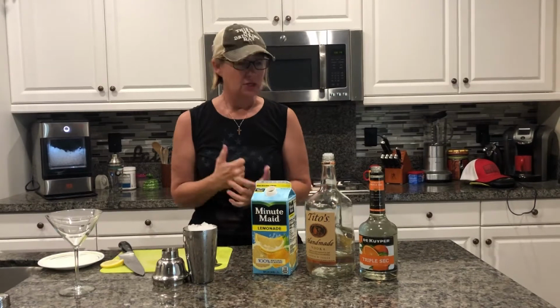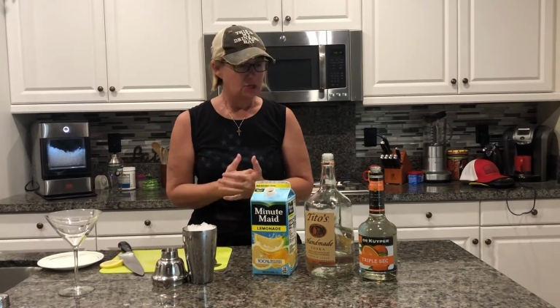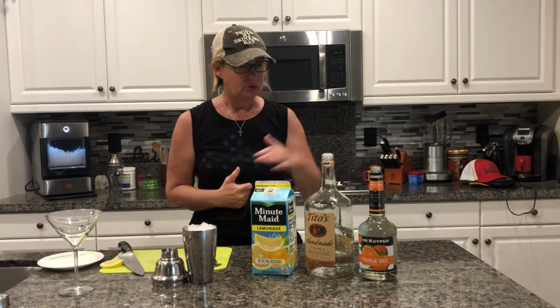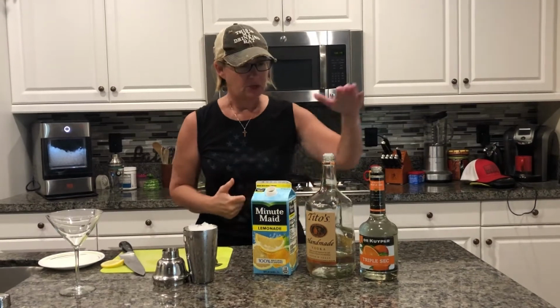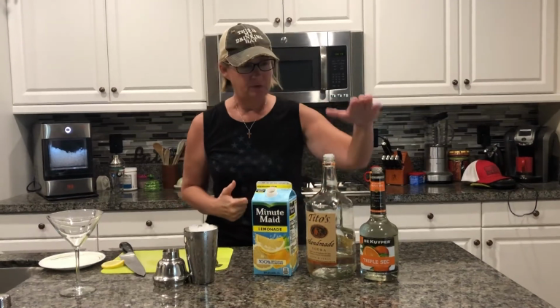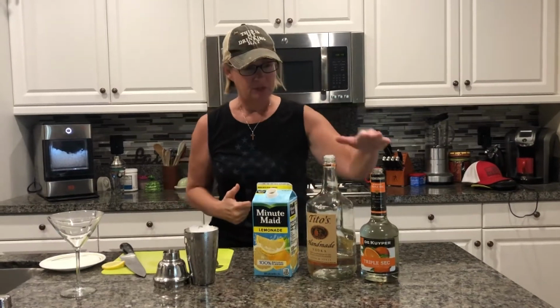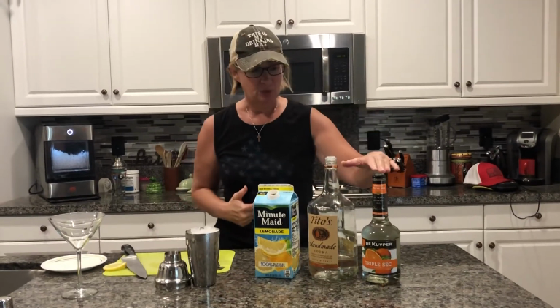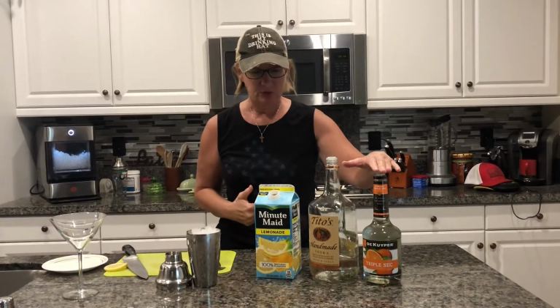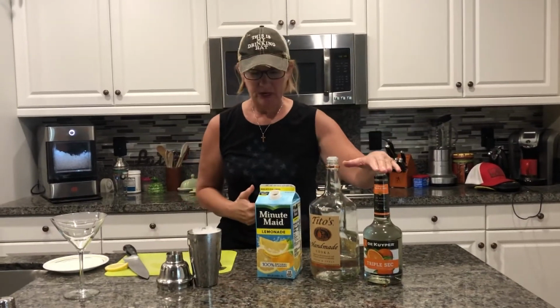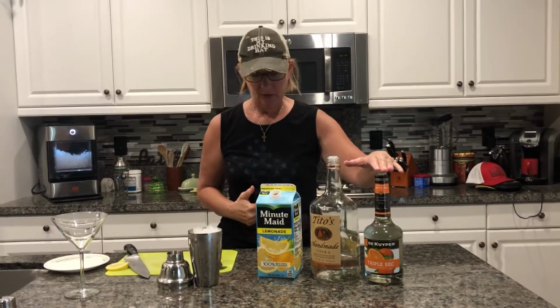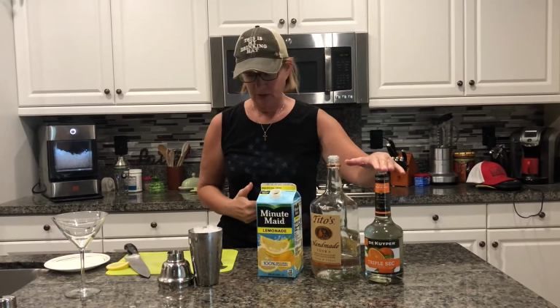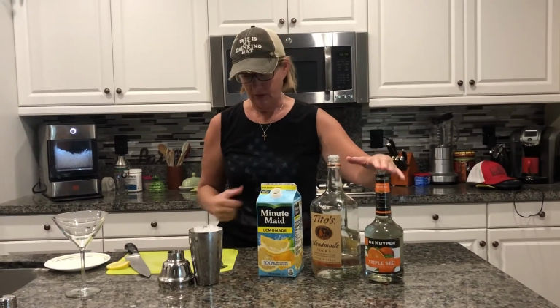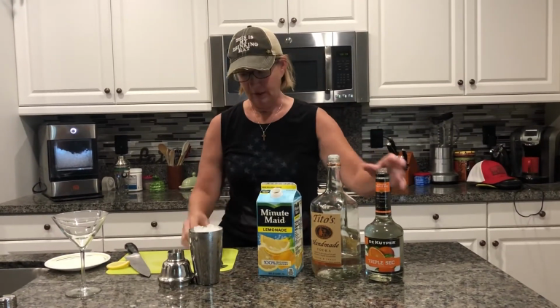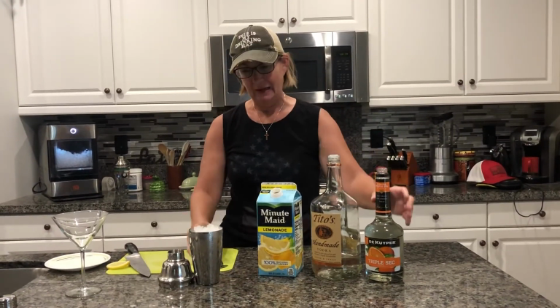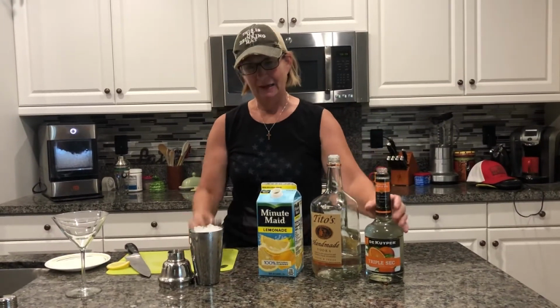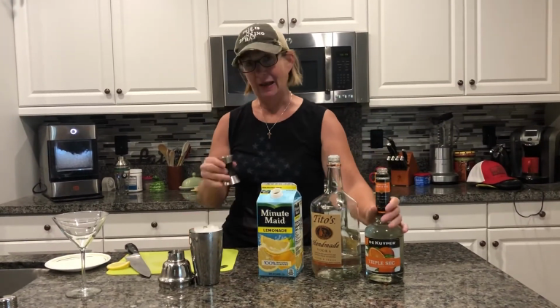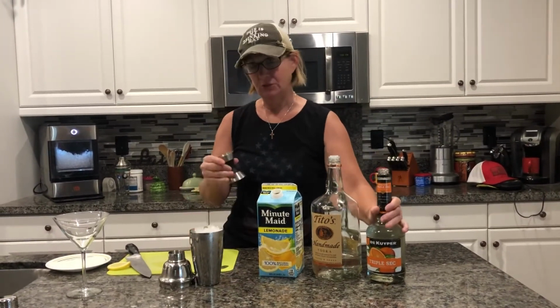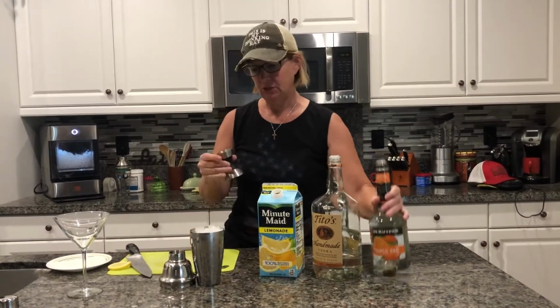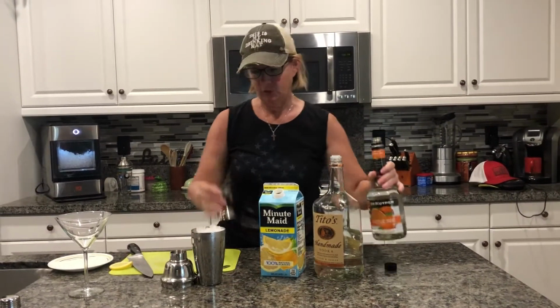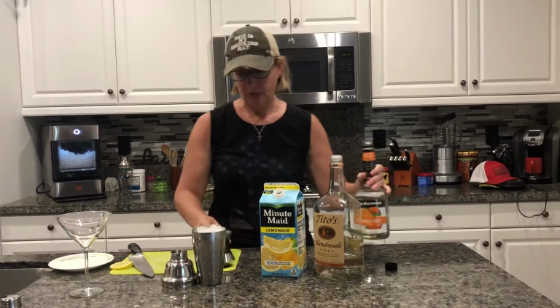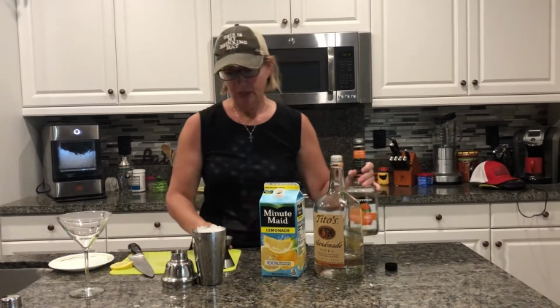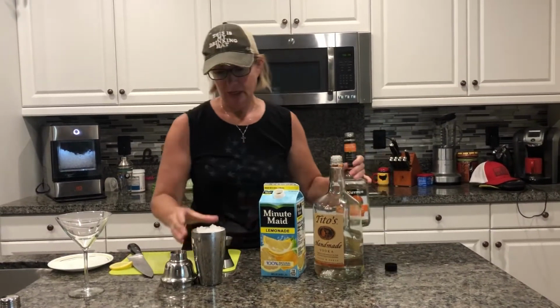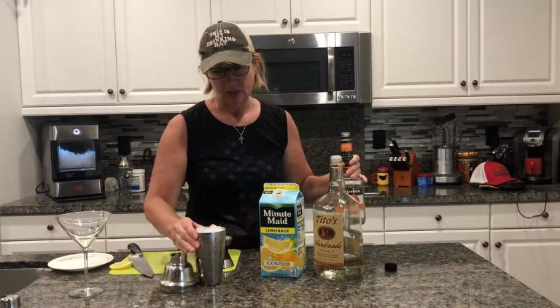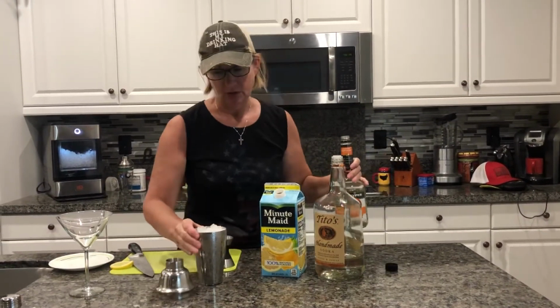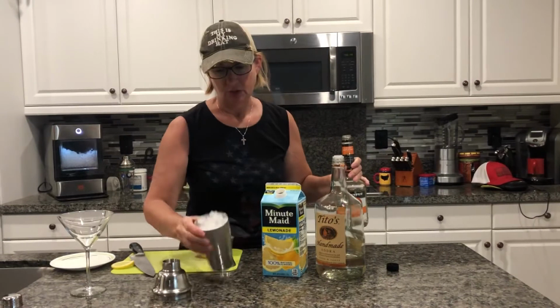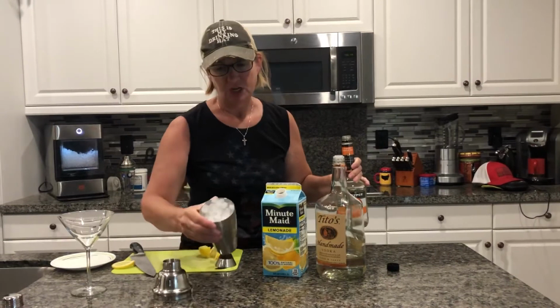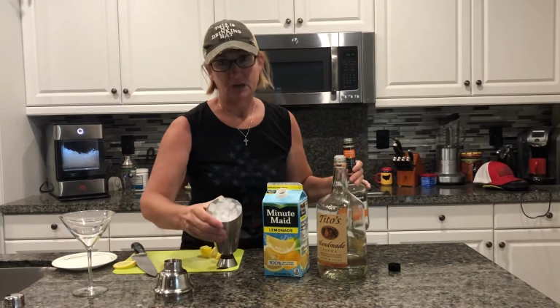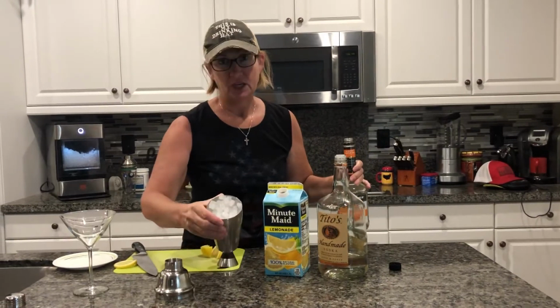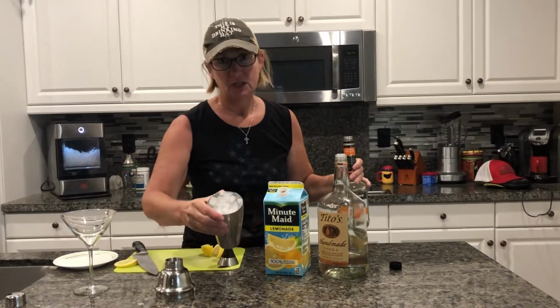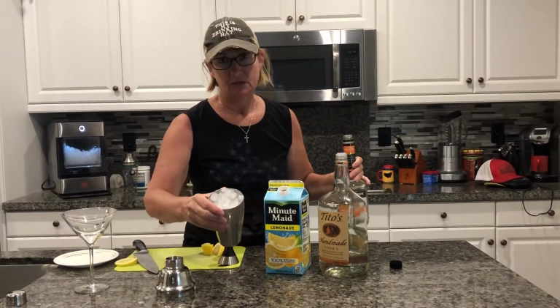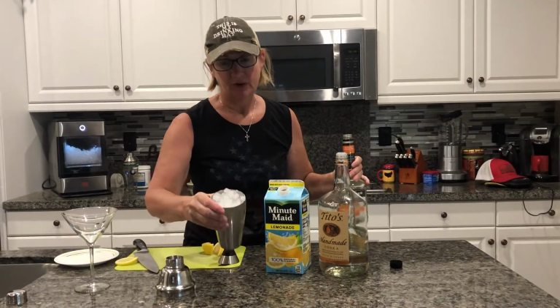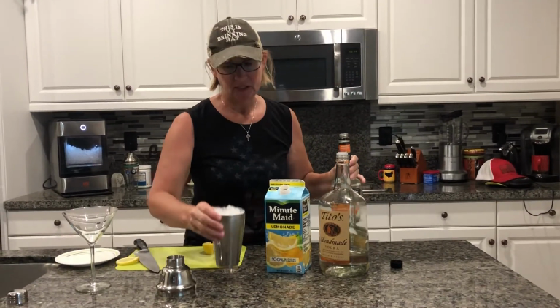So we start off with some triple sec. We are going to add an ounce of triple sec into your little shaker with ice.